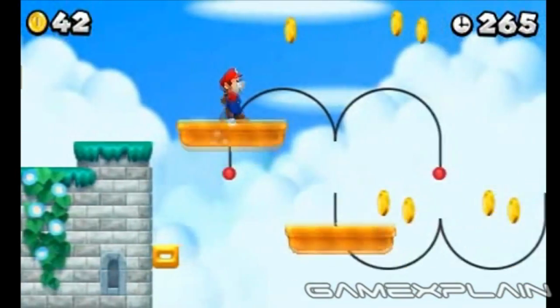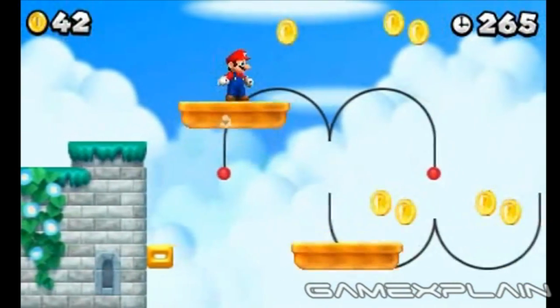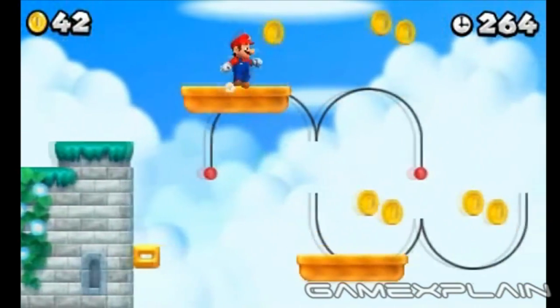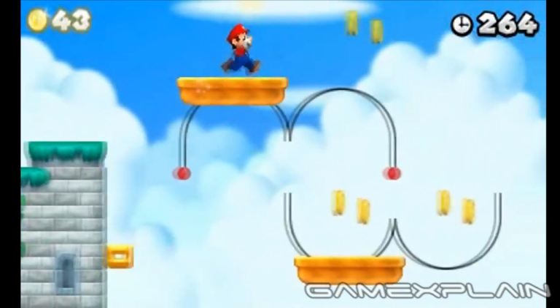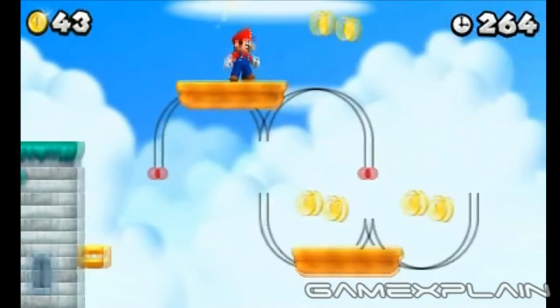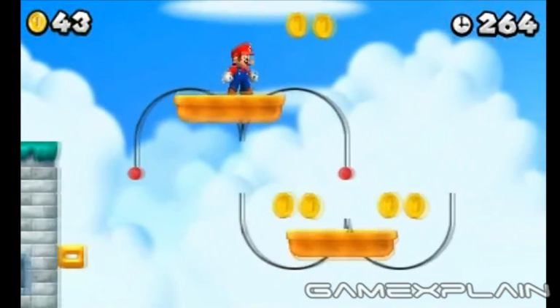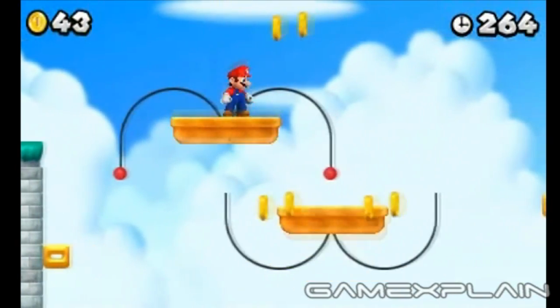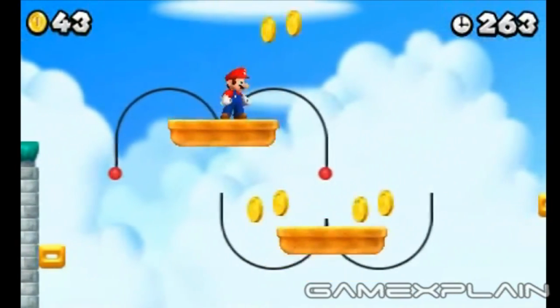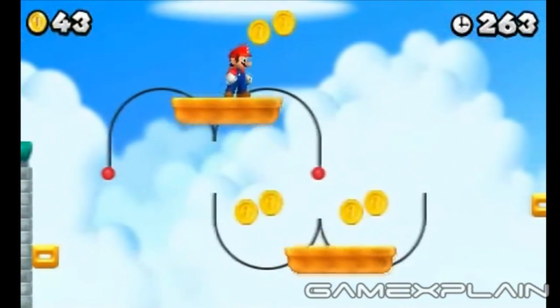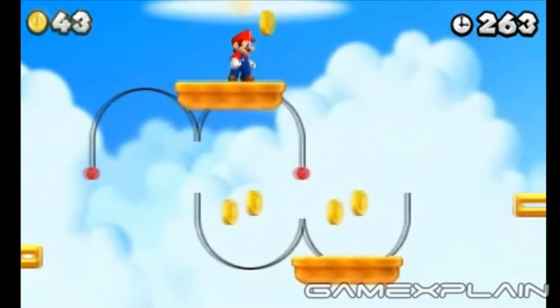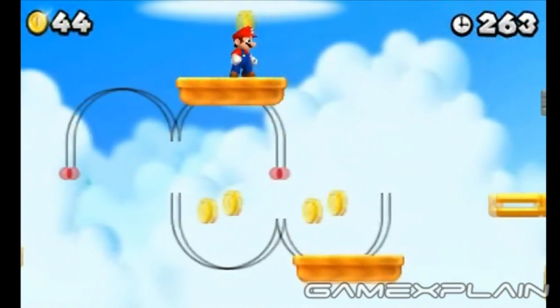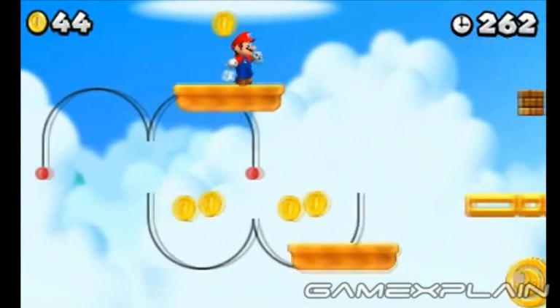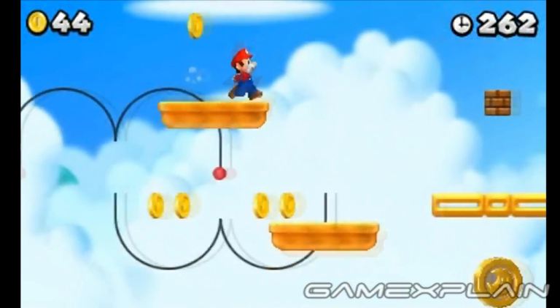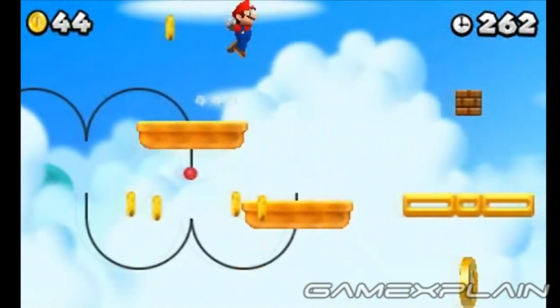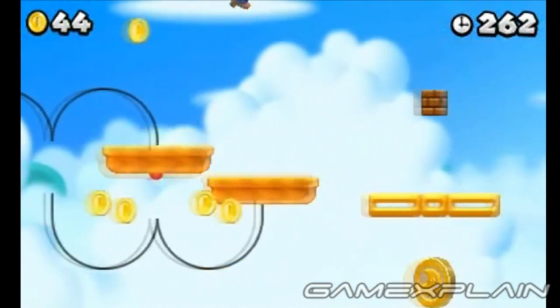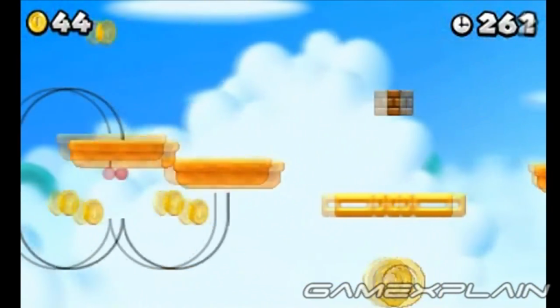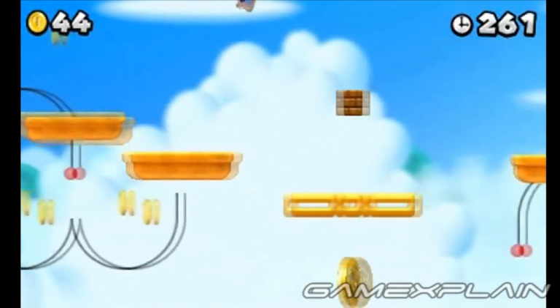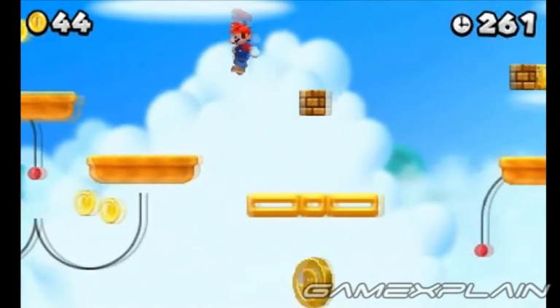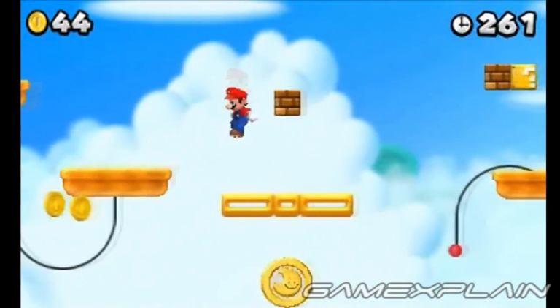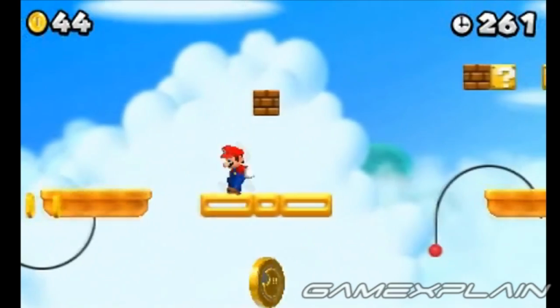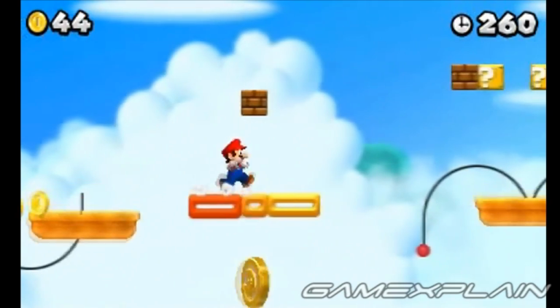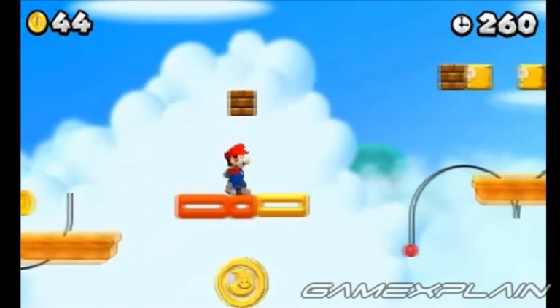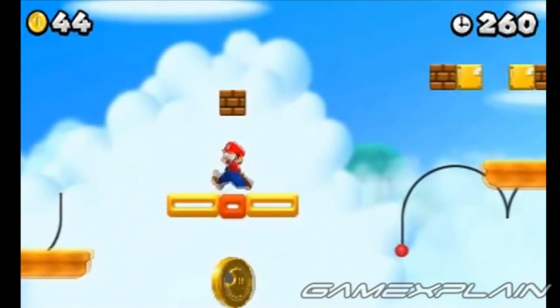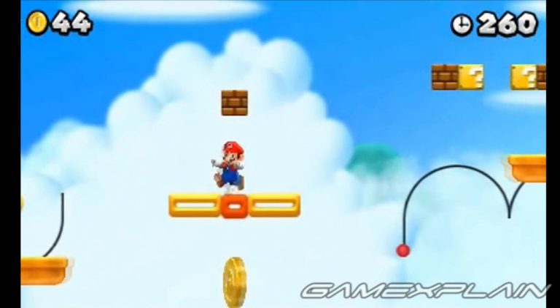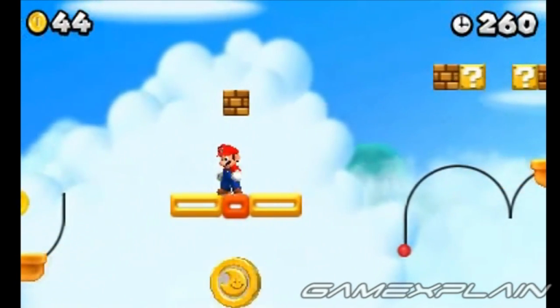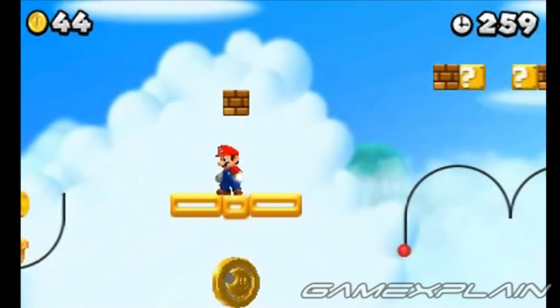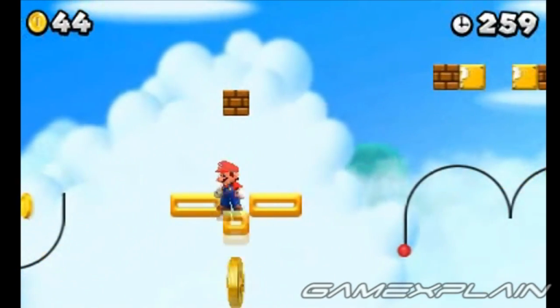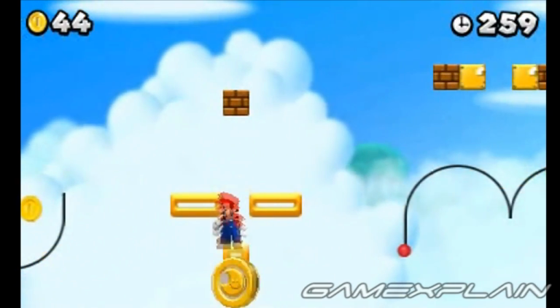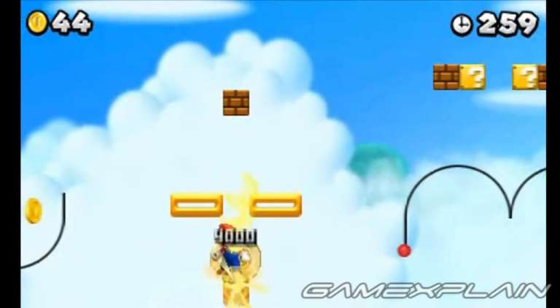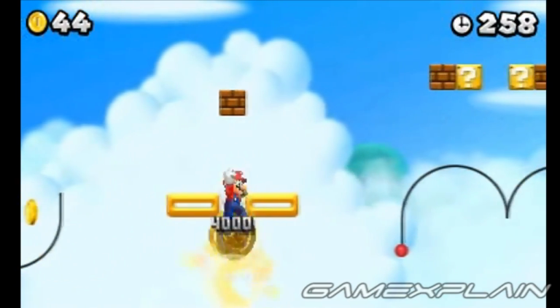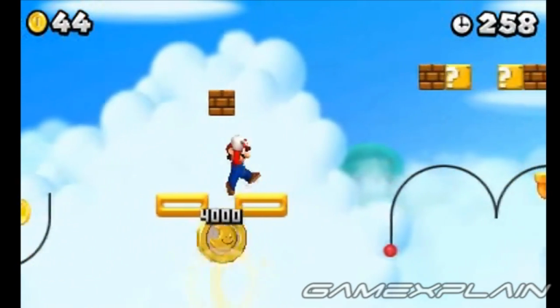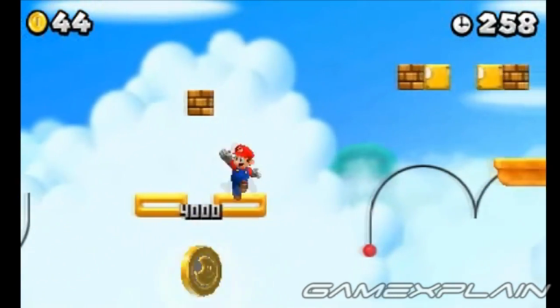The third Star Coin isn't much farther ahead. Just stand on the center block until it drops right onto the coin.